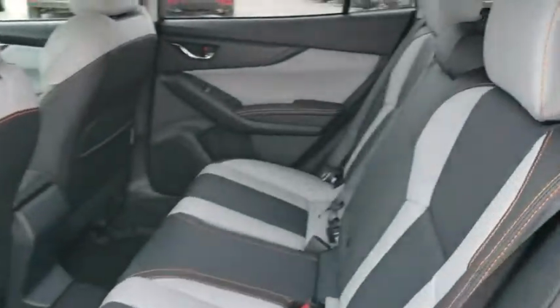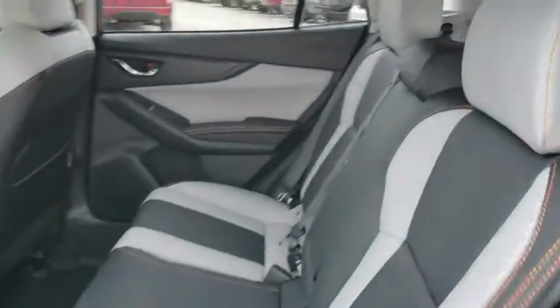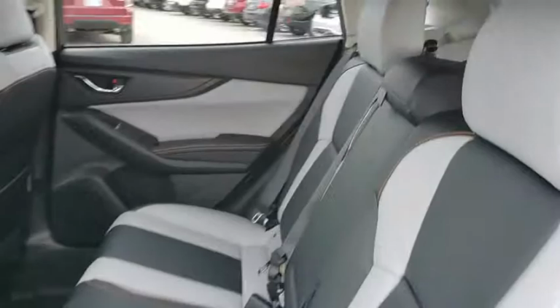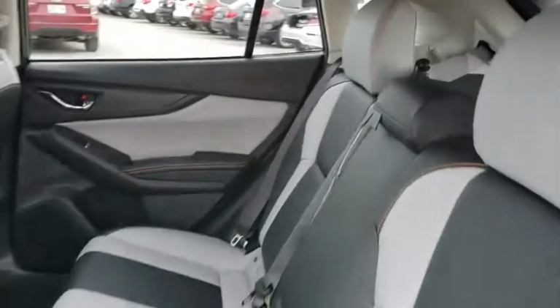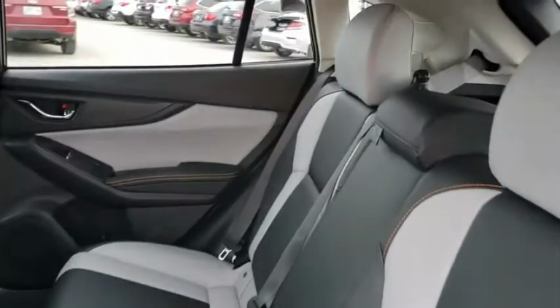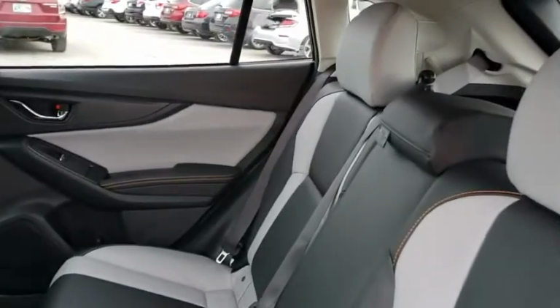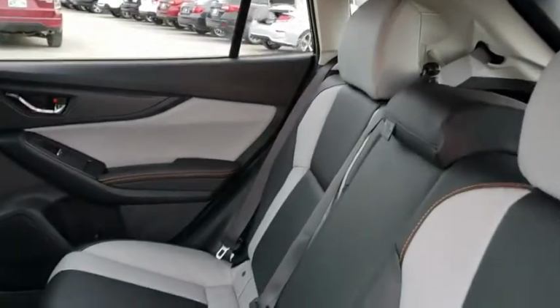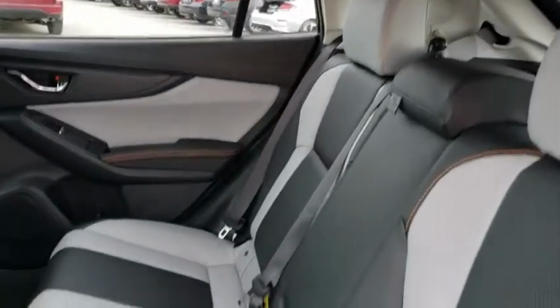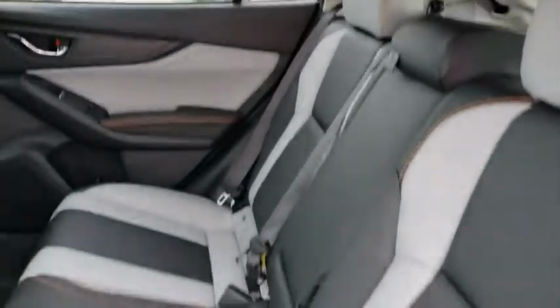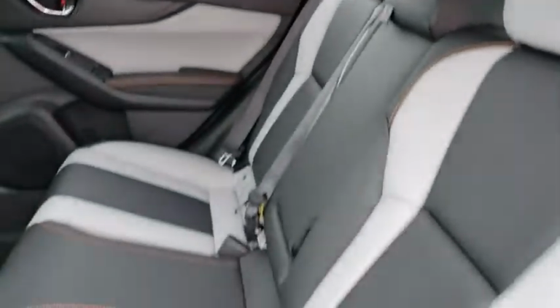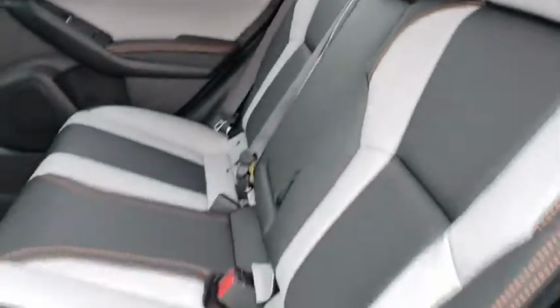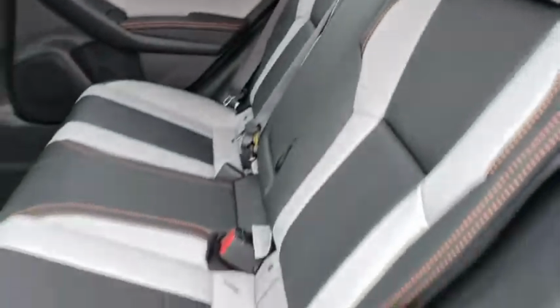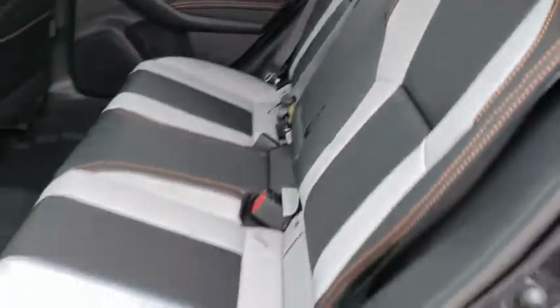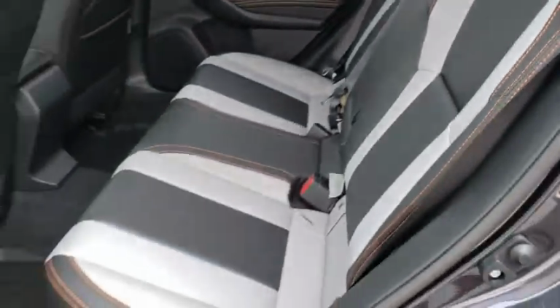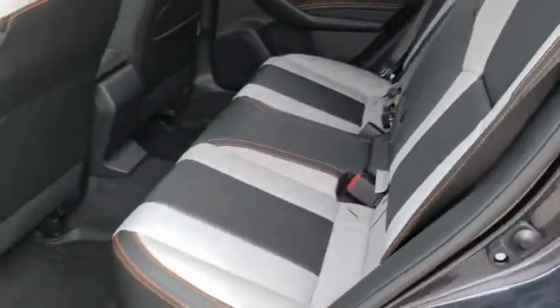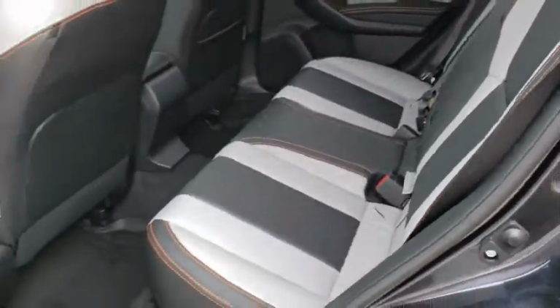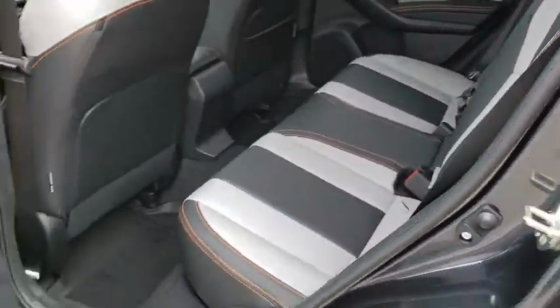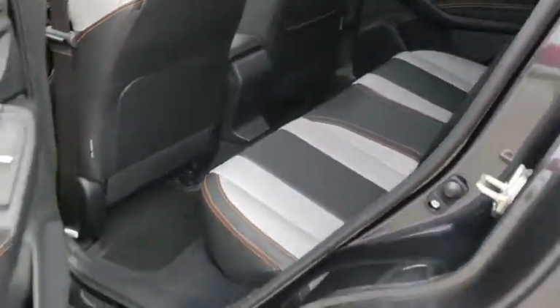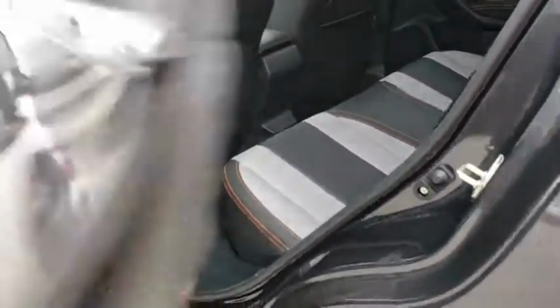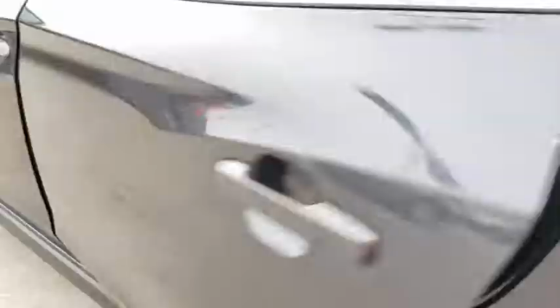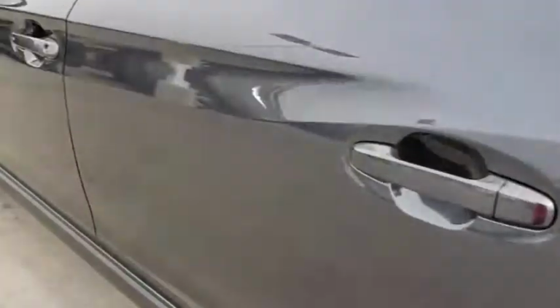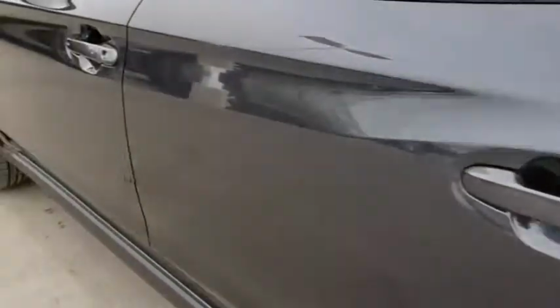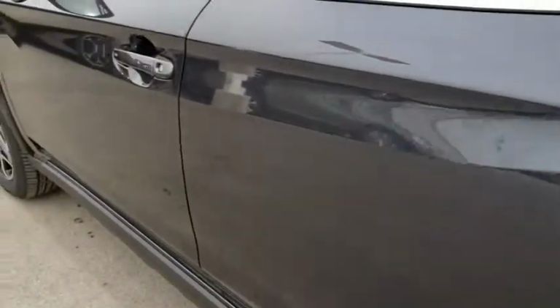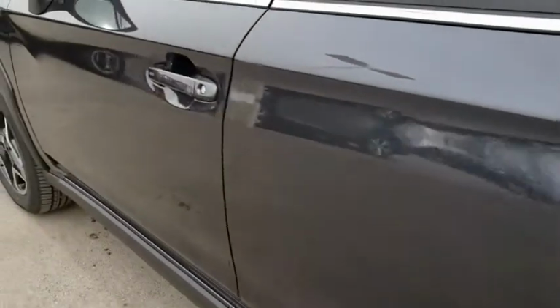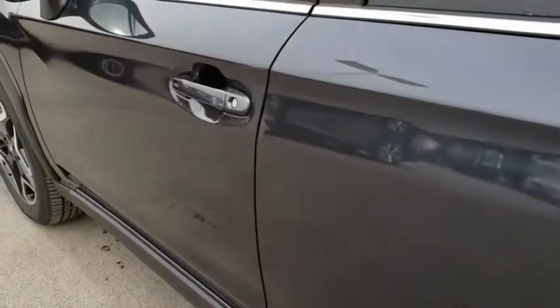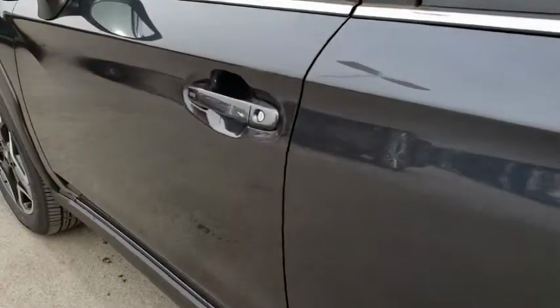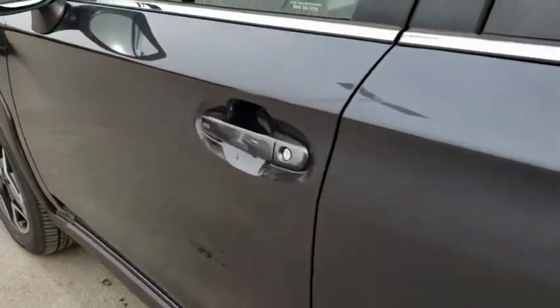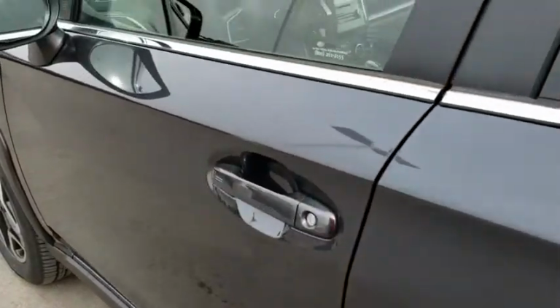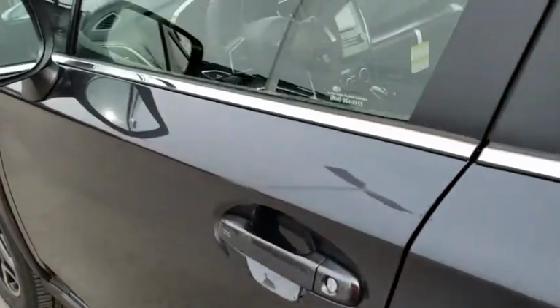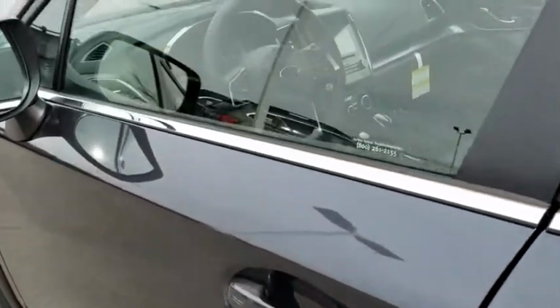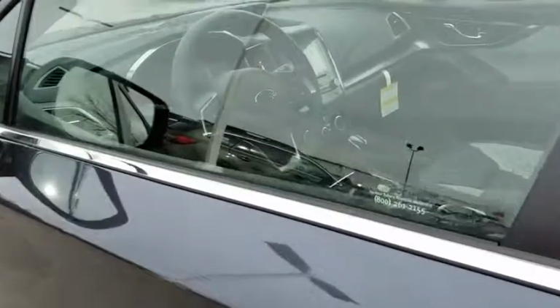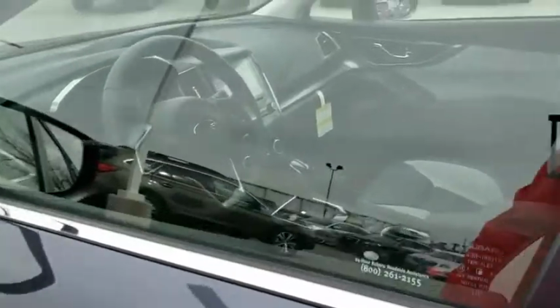Cruise control, keyless start, aluminum wheels, four-wheel disc brakes, floor mats, climate control.